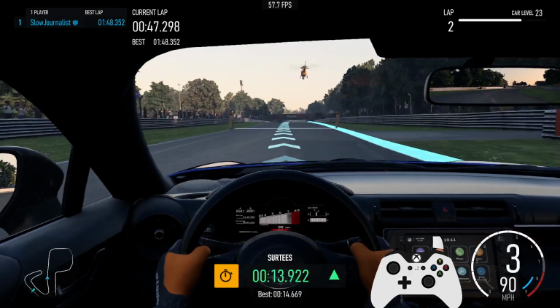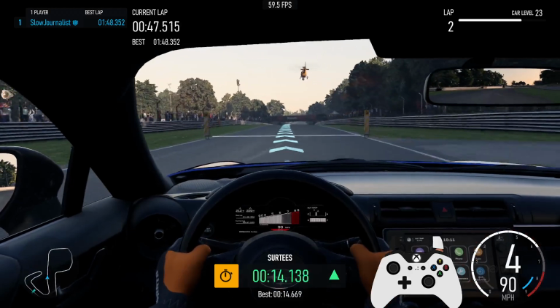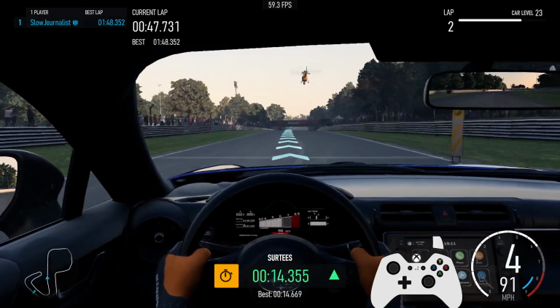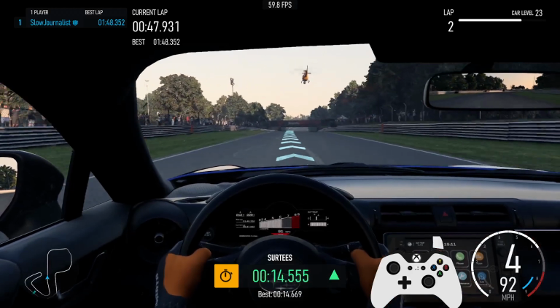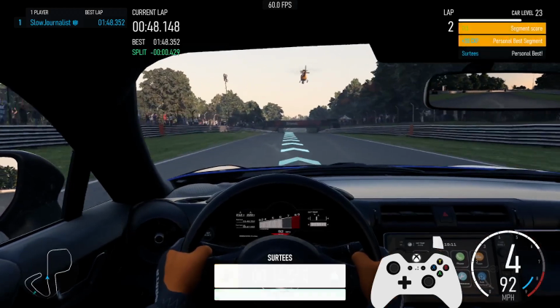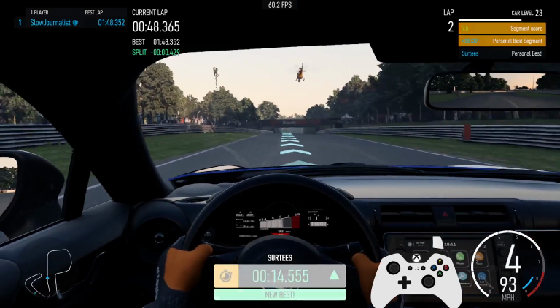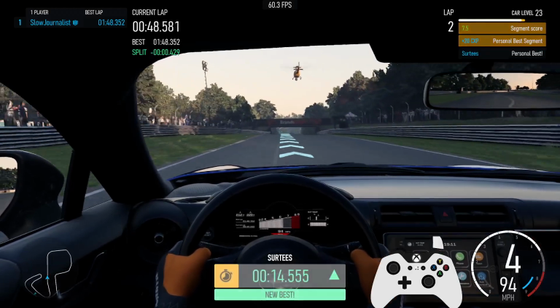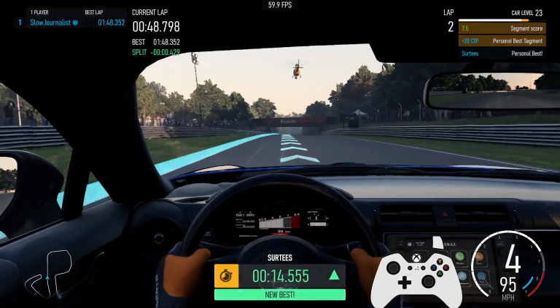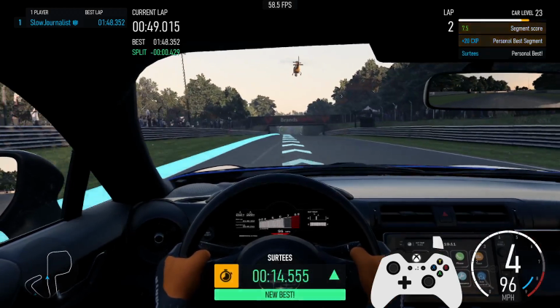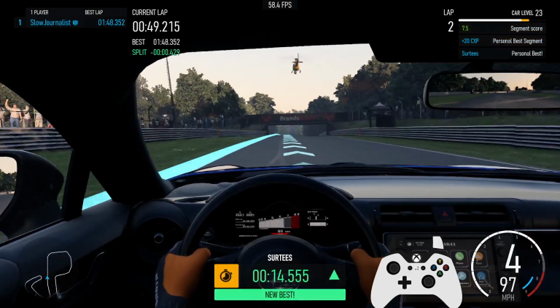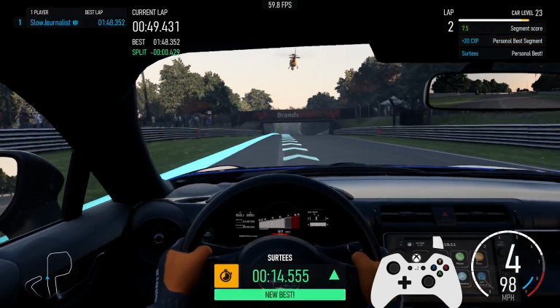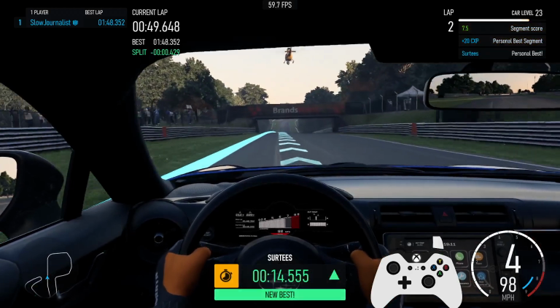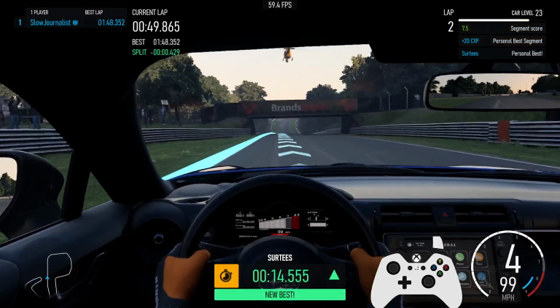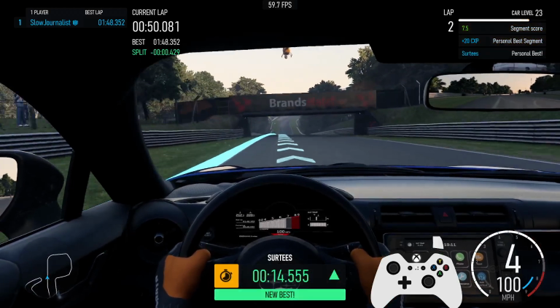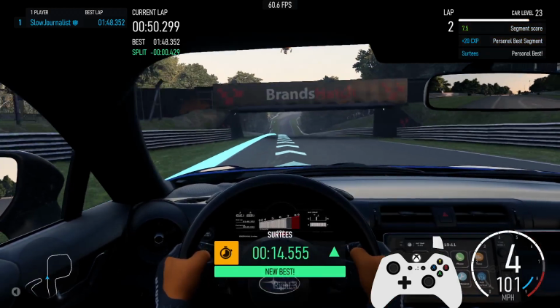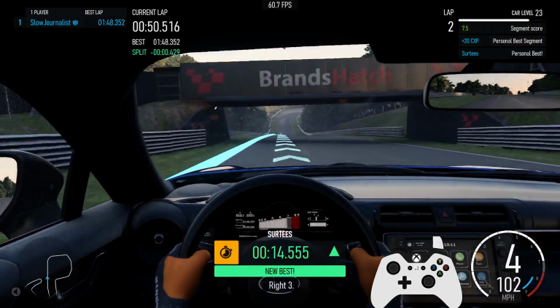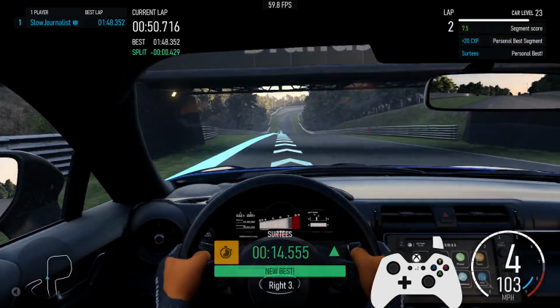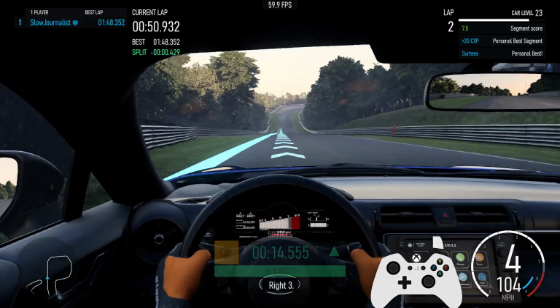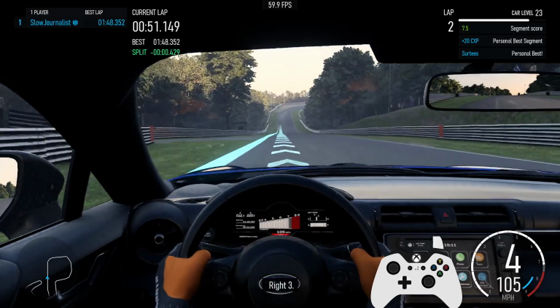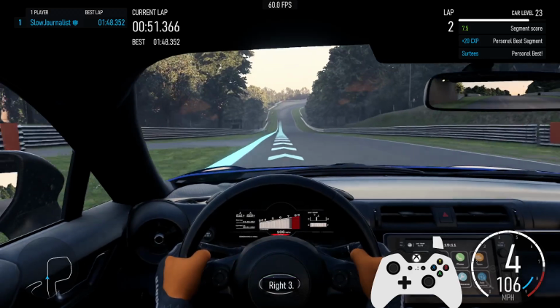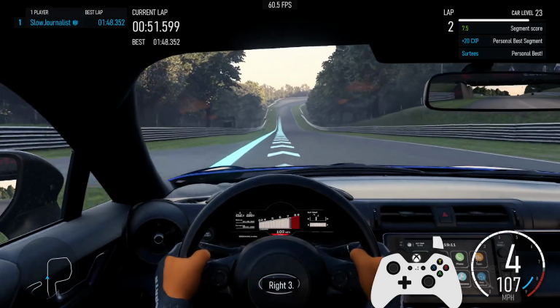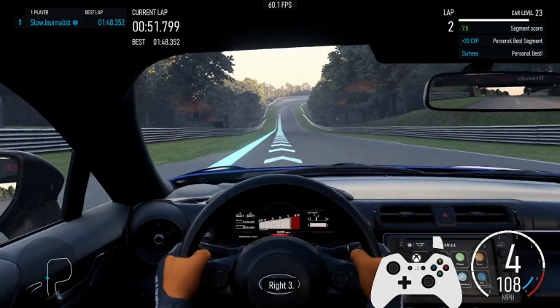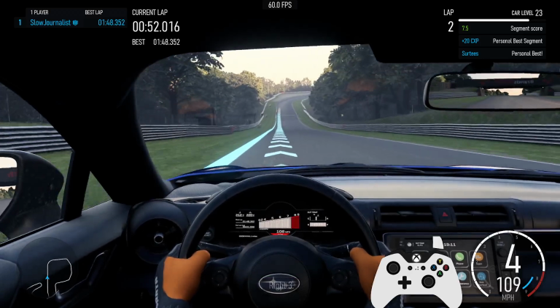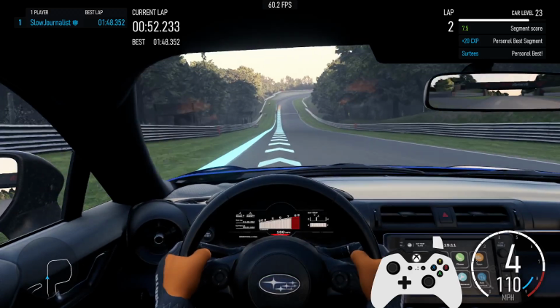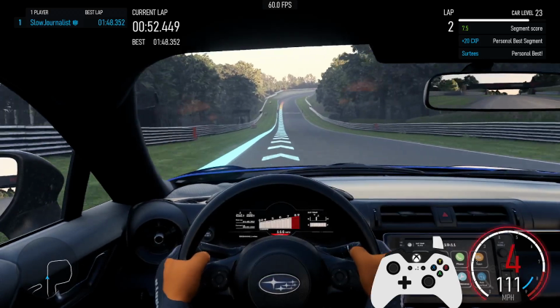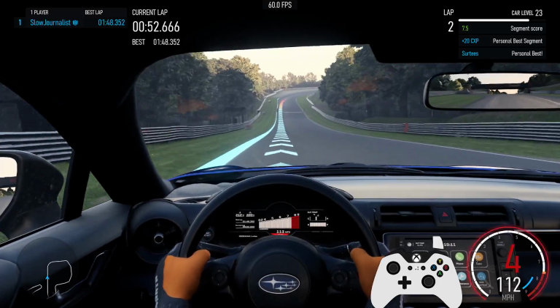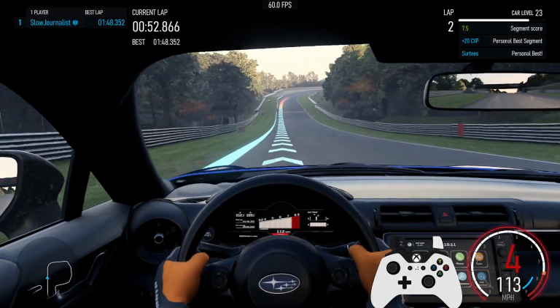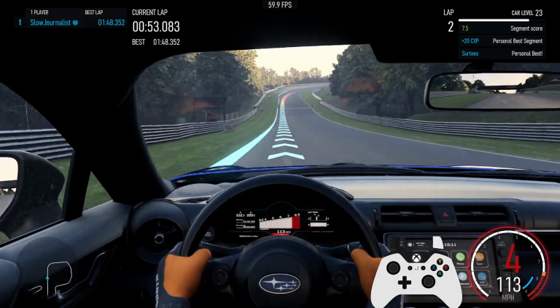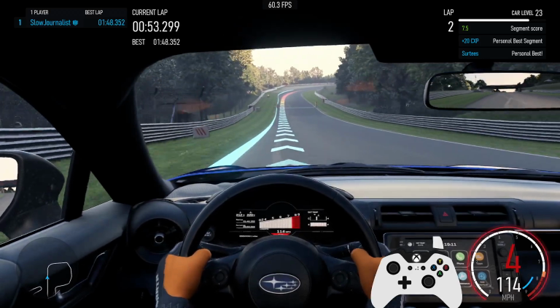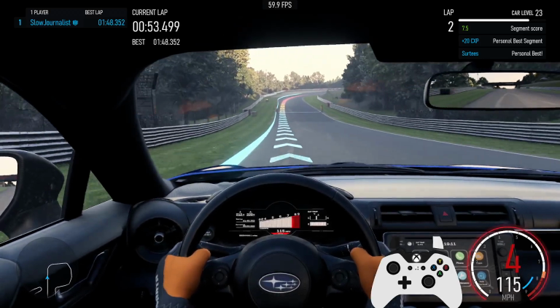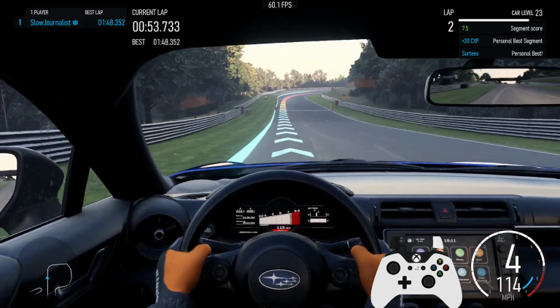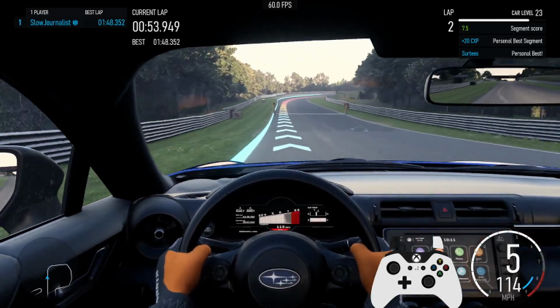4th. 4th, personal best for segment Certes. Right 3. Personal best segment, plus 20cx key. Segment score 7.5.